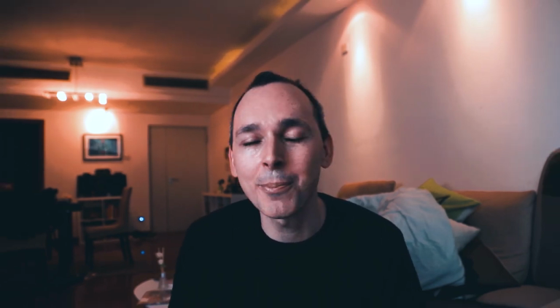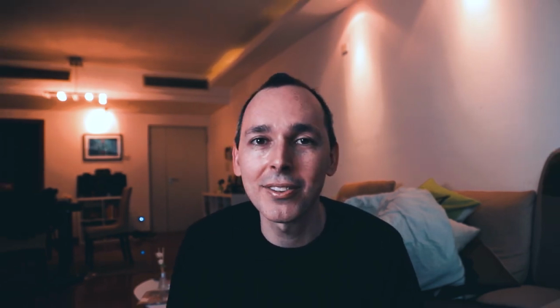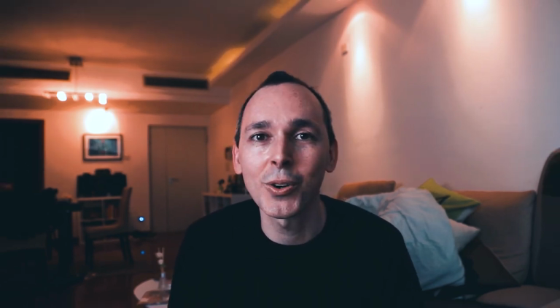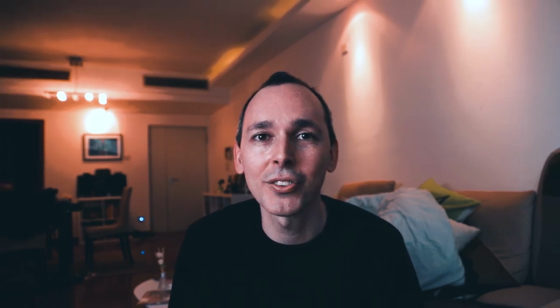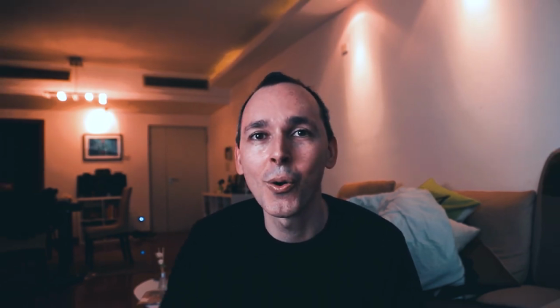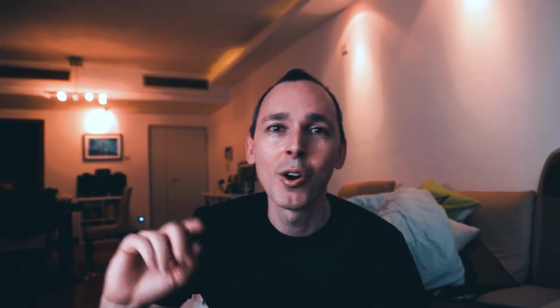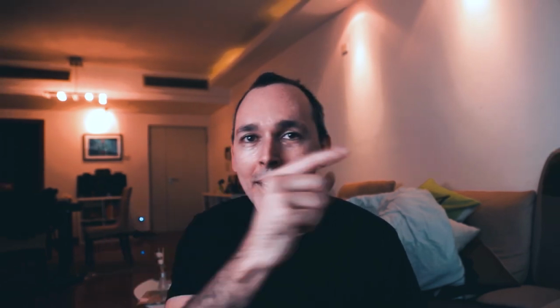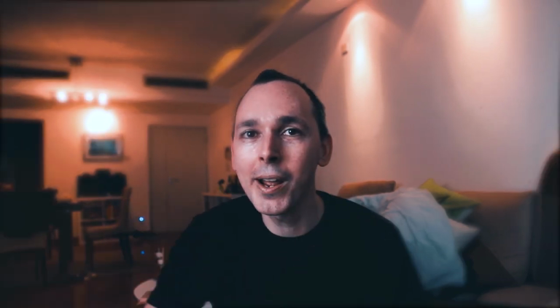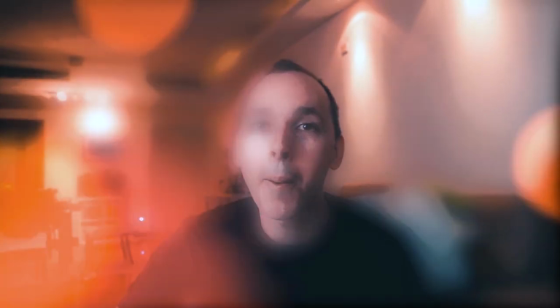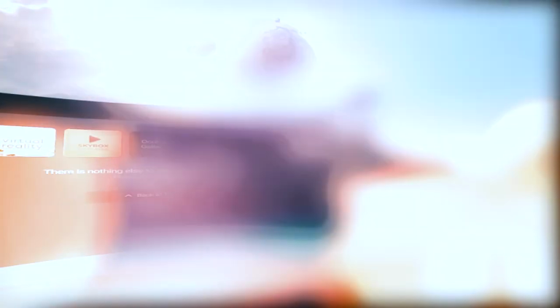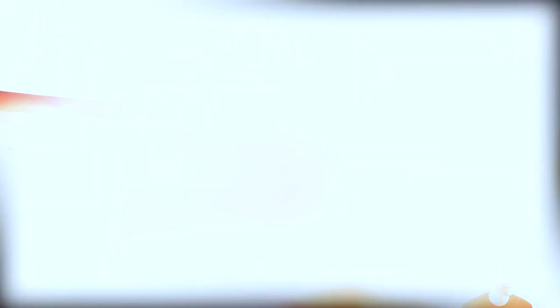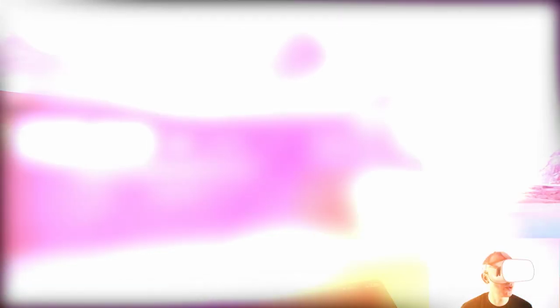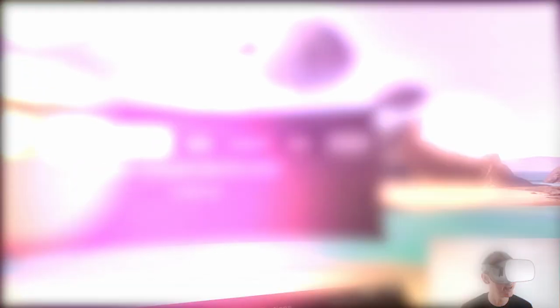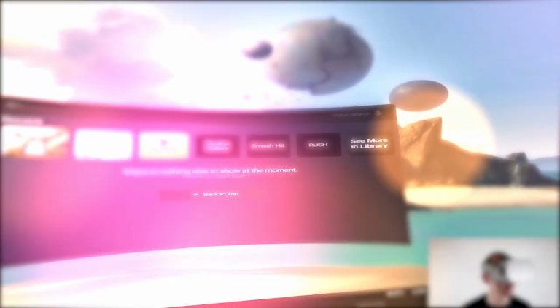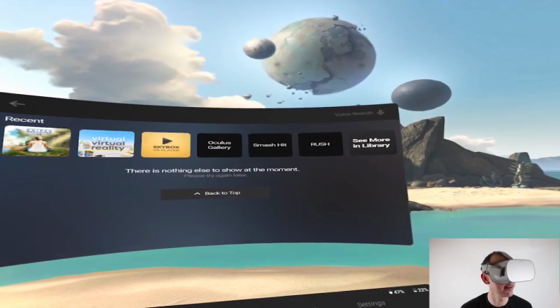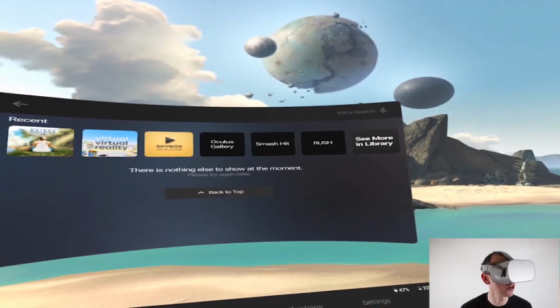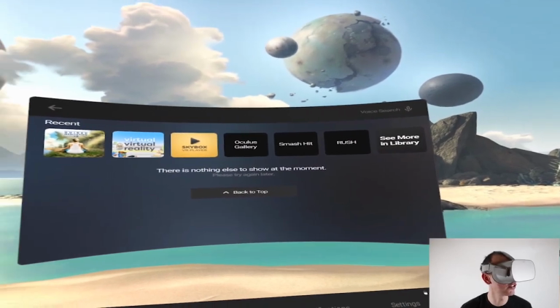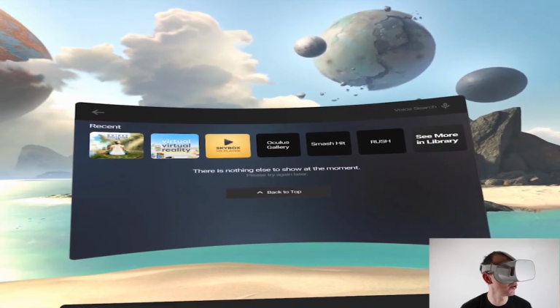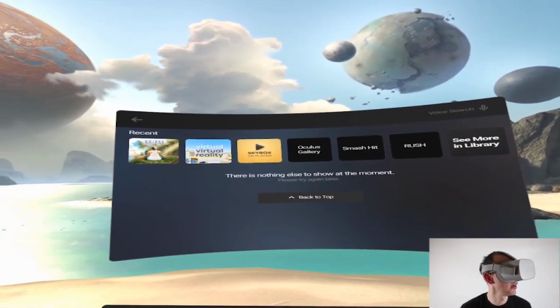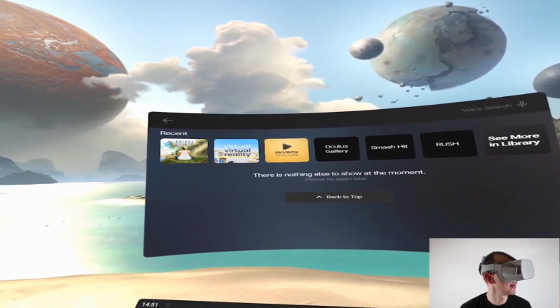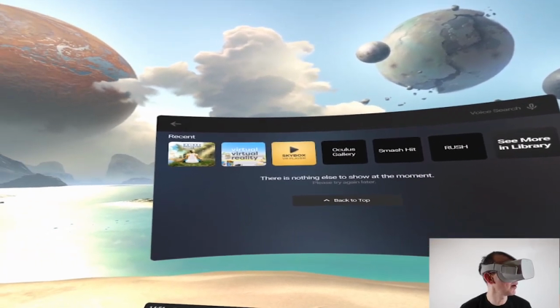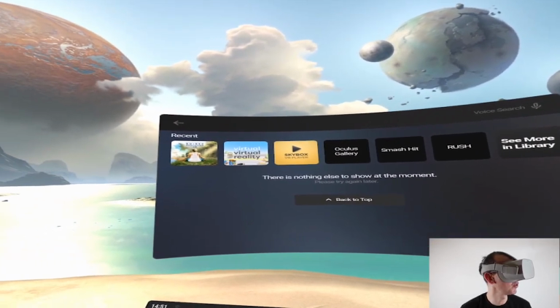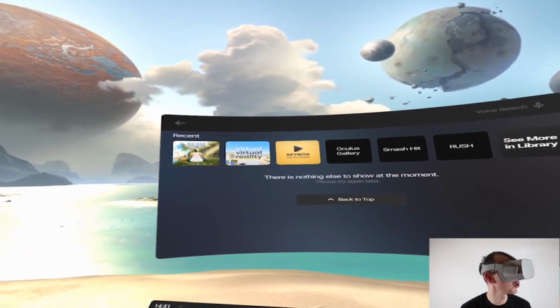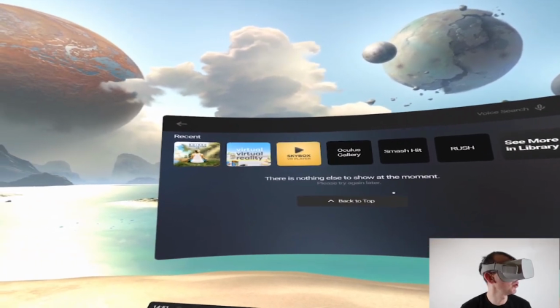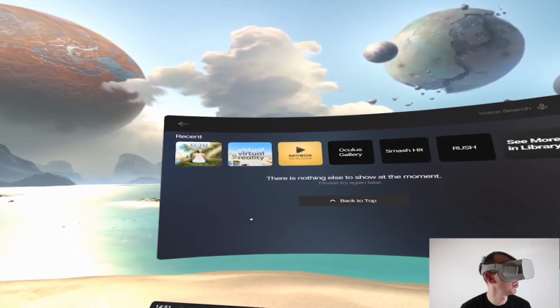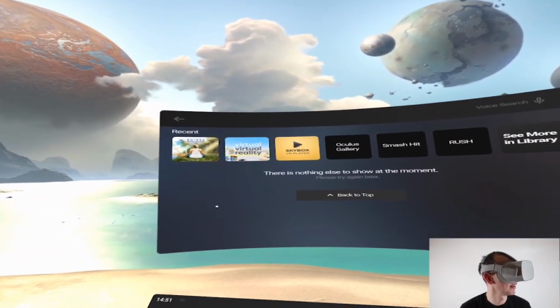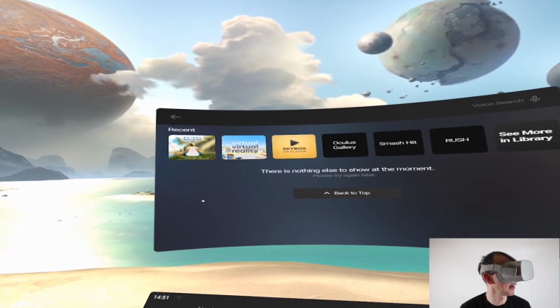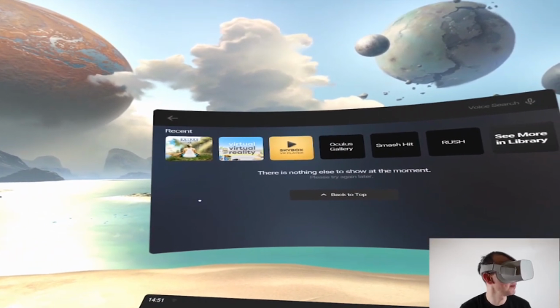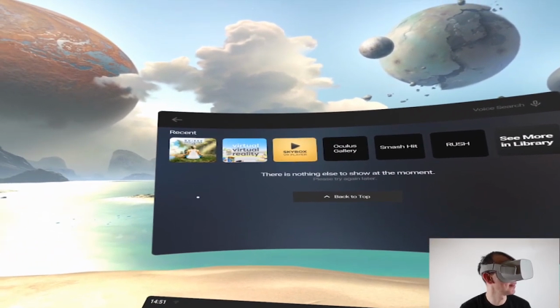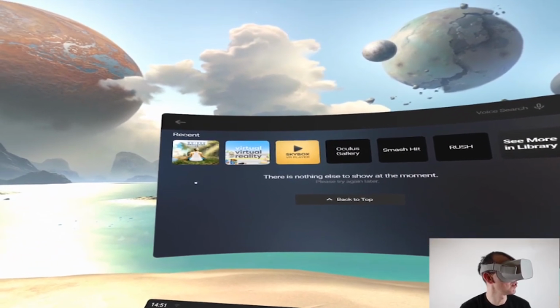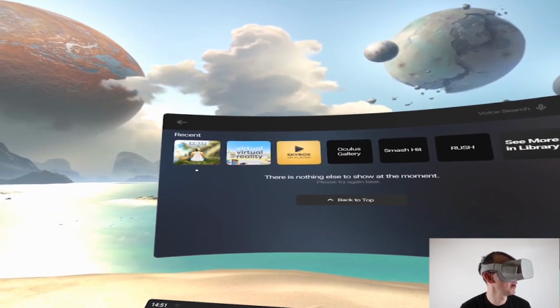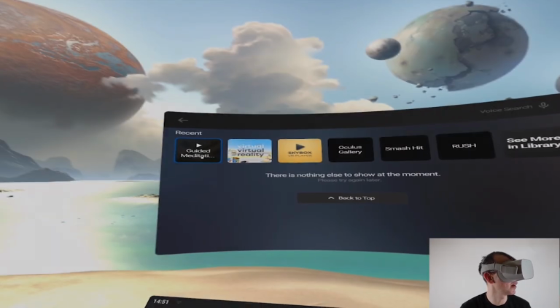Let's jump into the Oculus right away. We're inside the Oculus Go and I'm going to show you Guided Meditation VR.